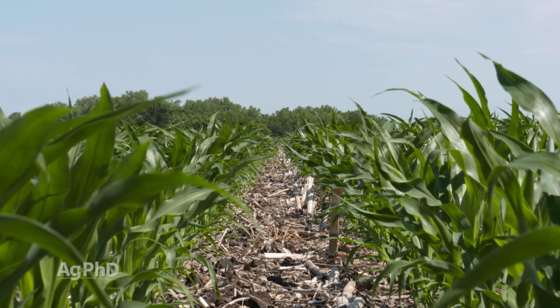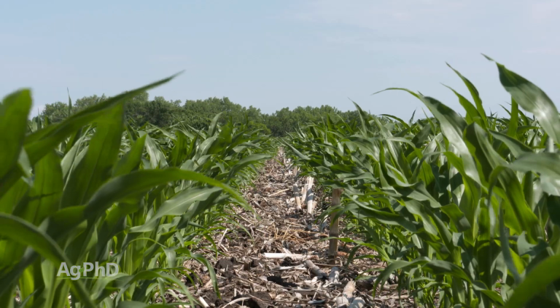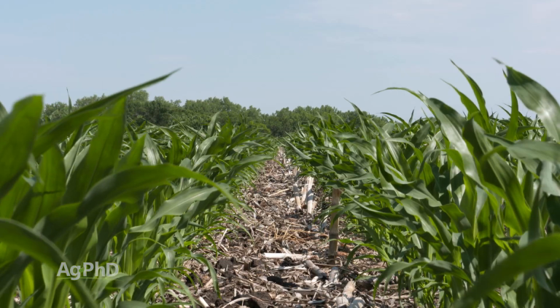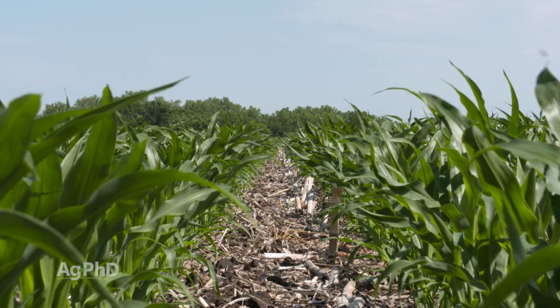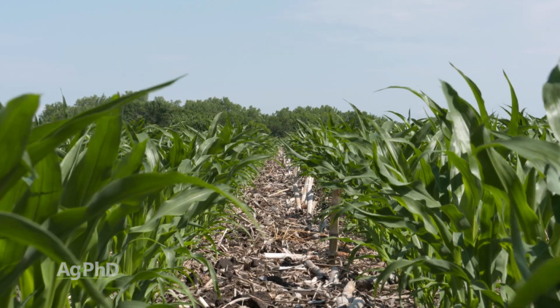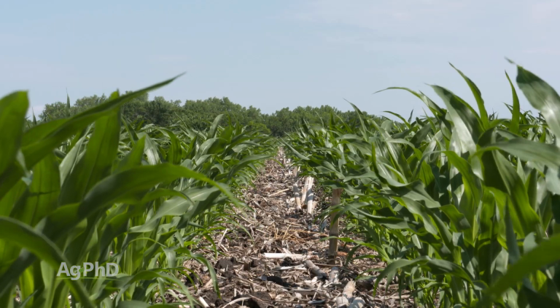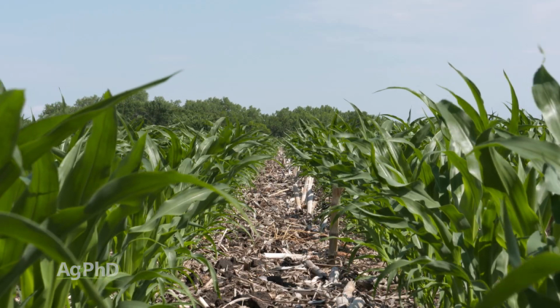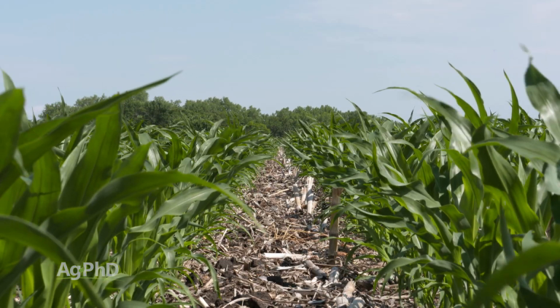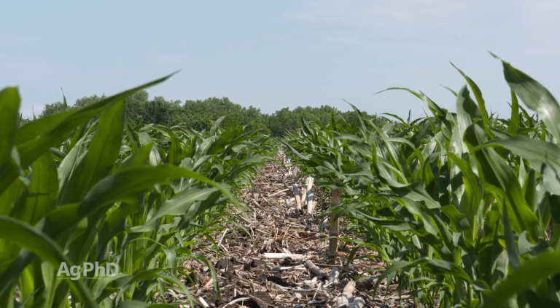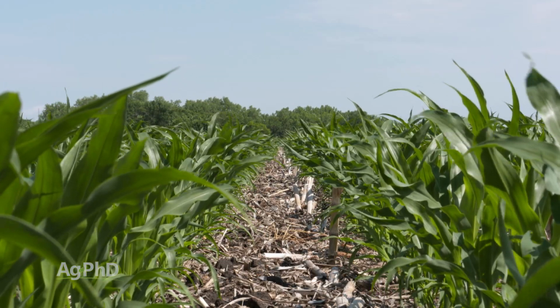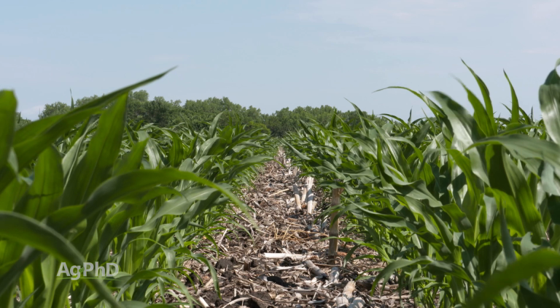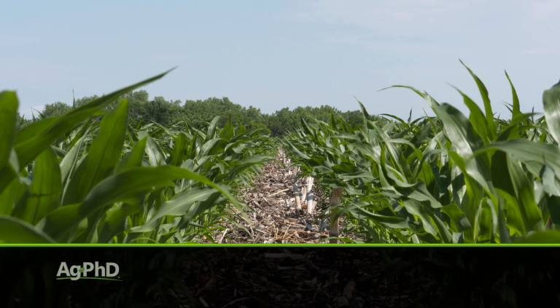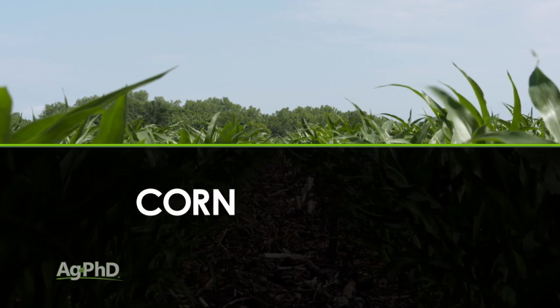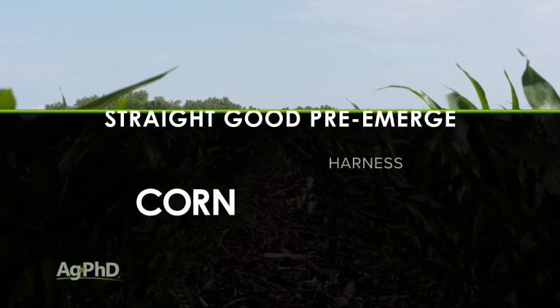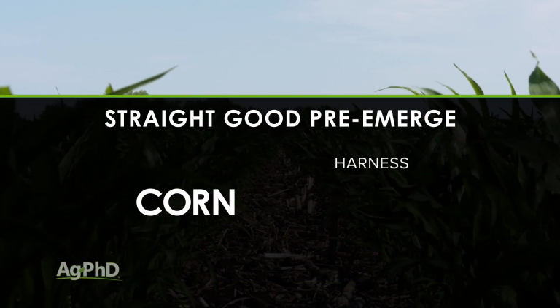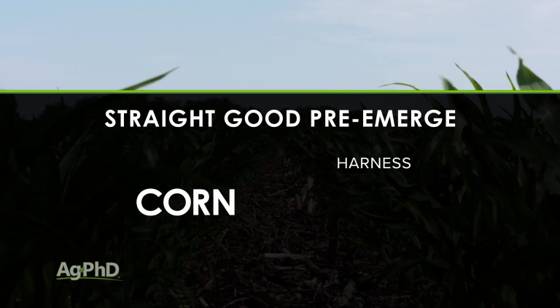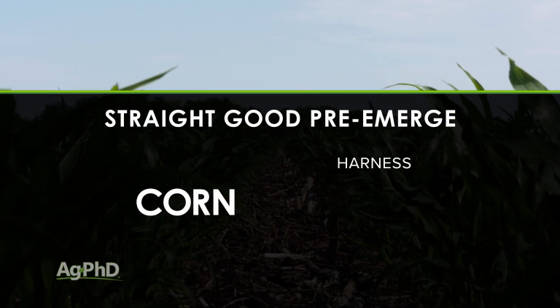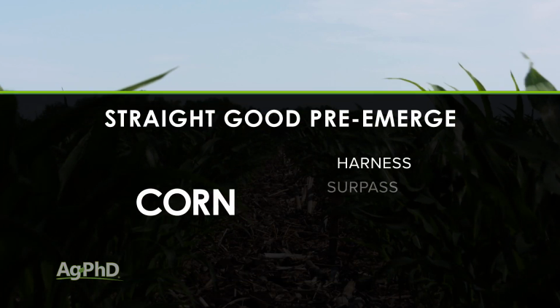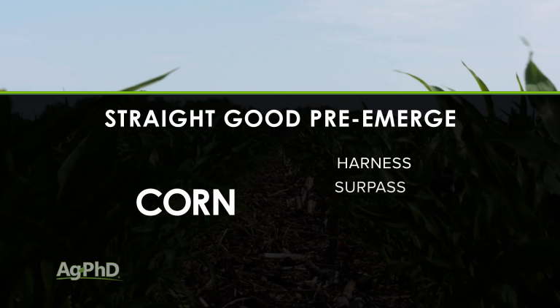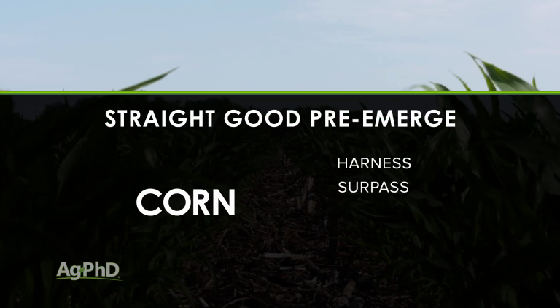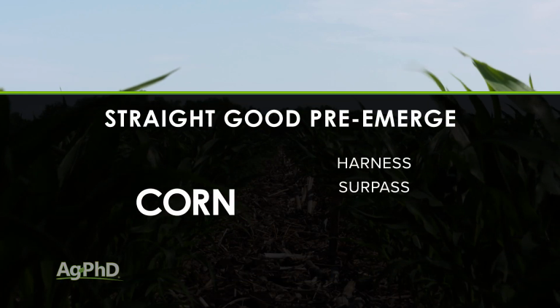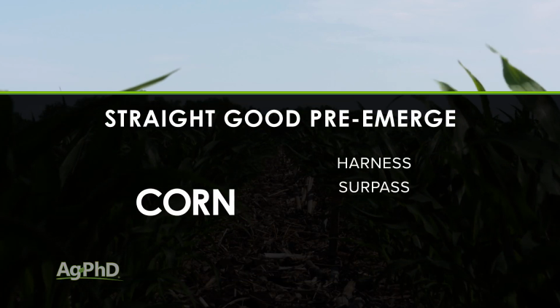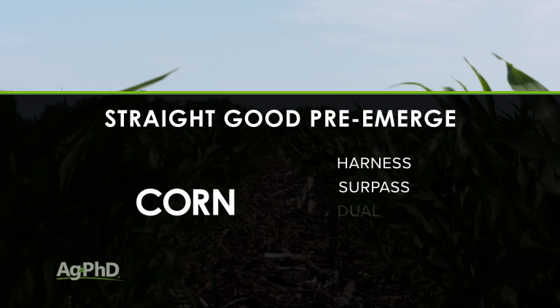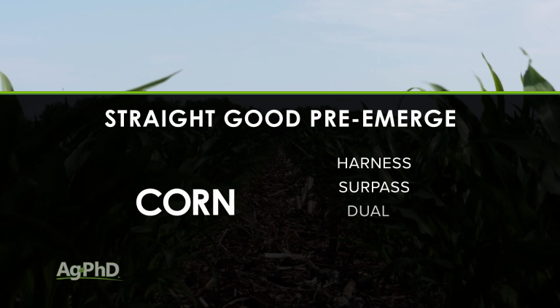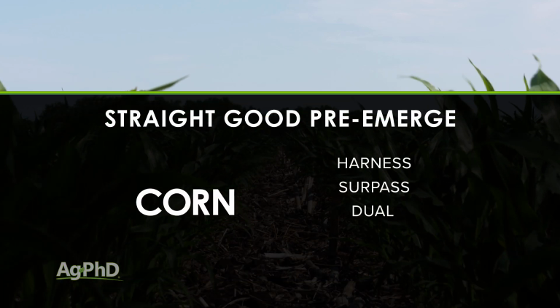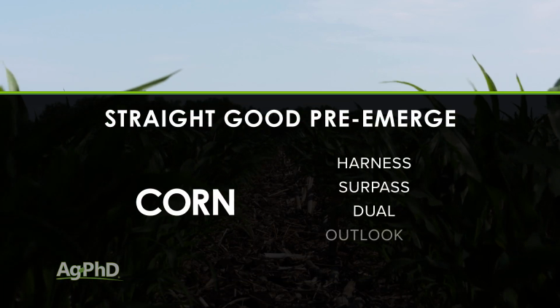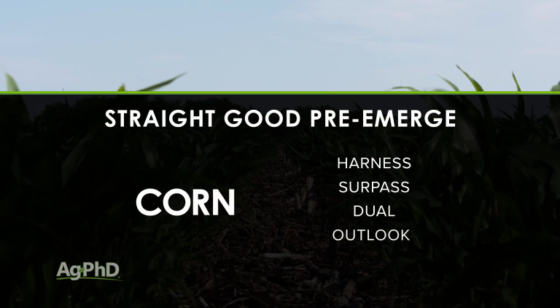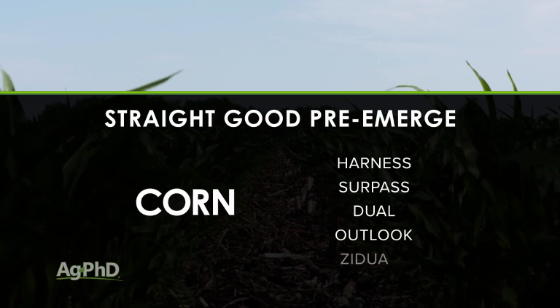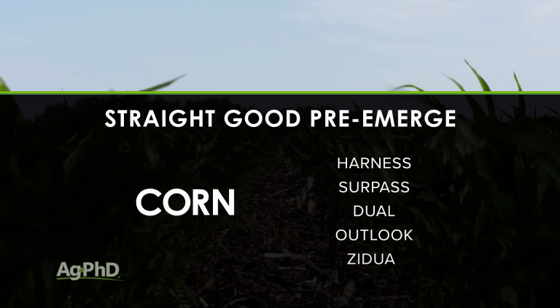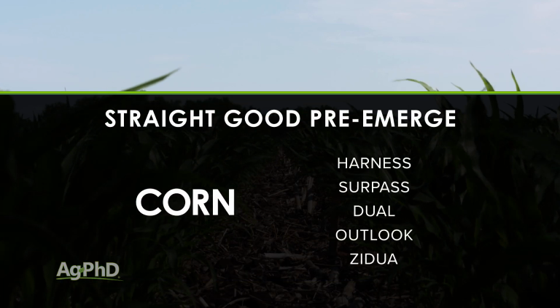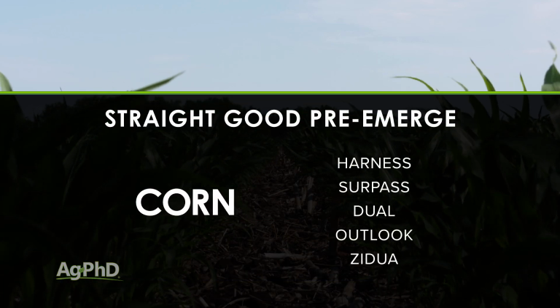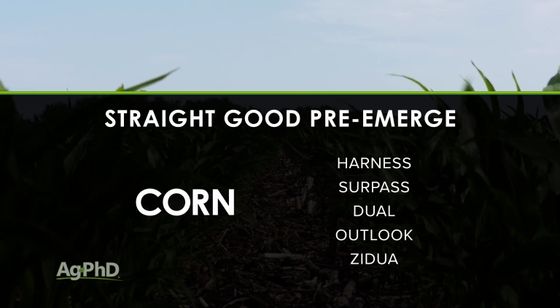So we look at the Group 15 products like Harness, Surpass, Dual, Outlook, and Zidua.